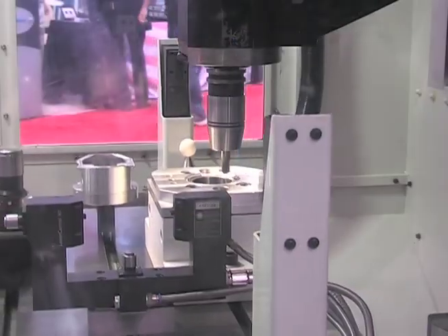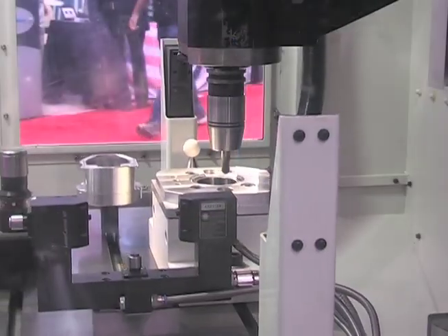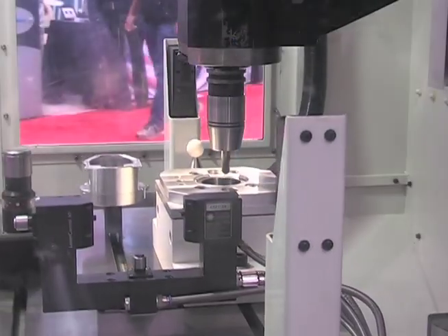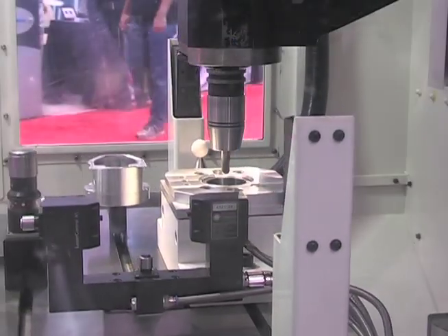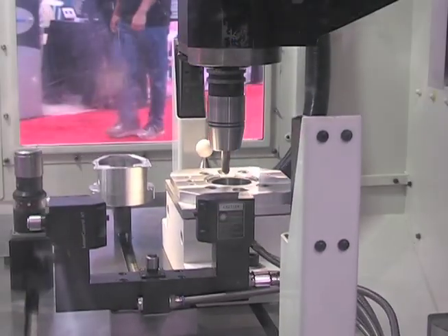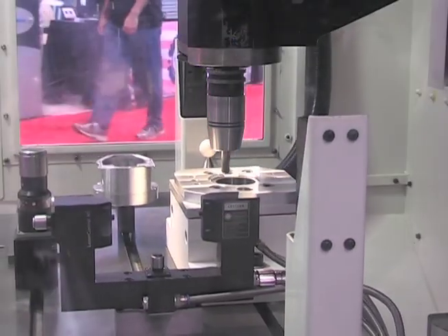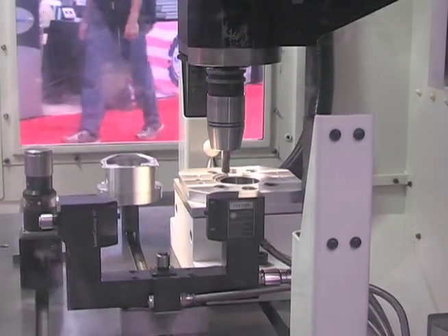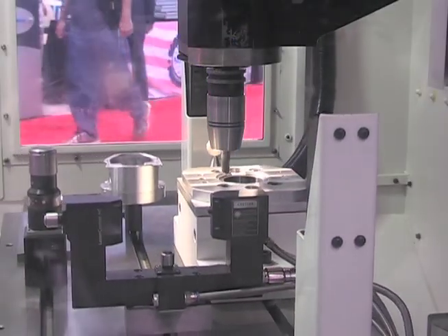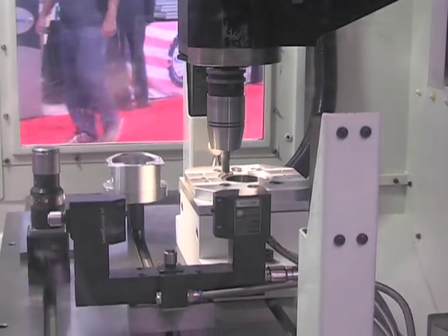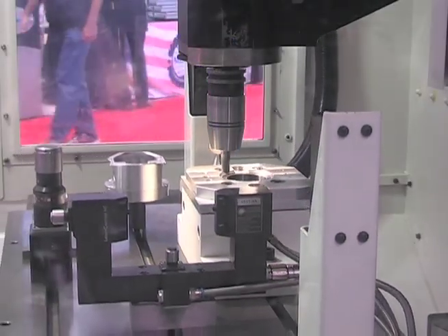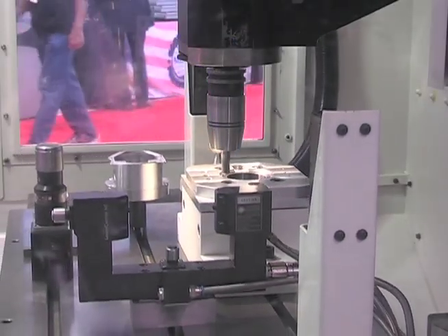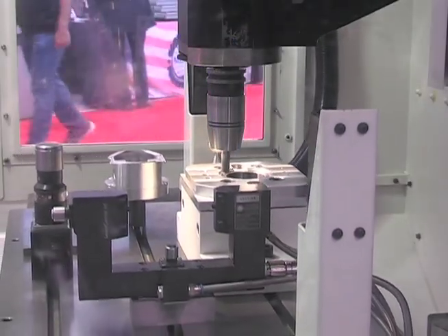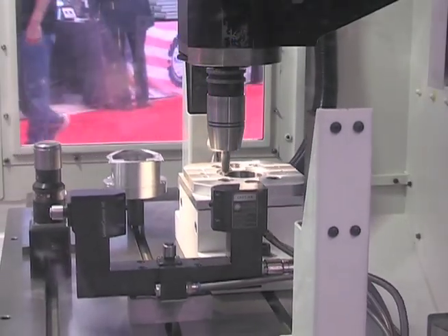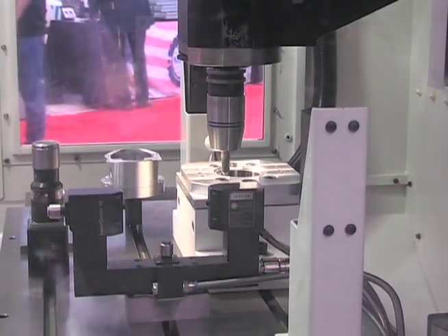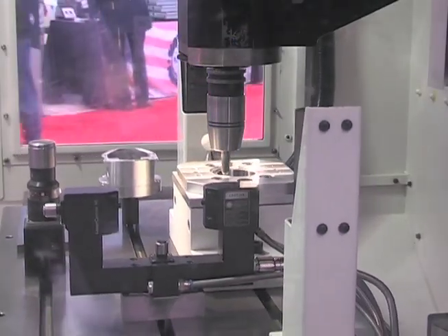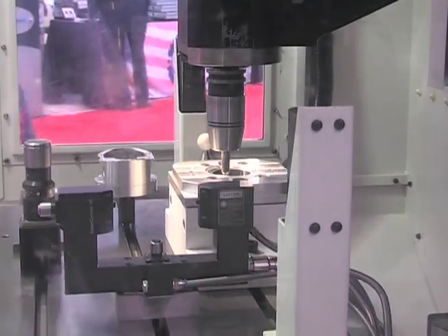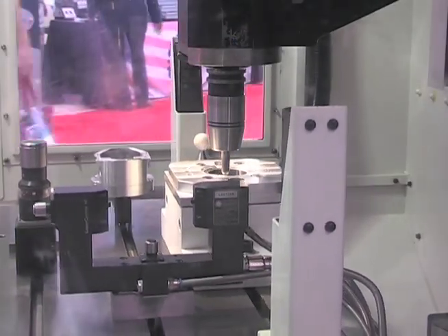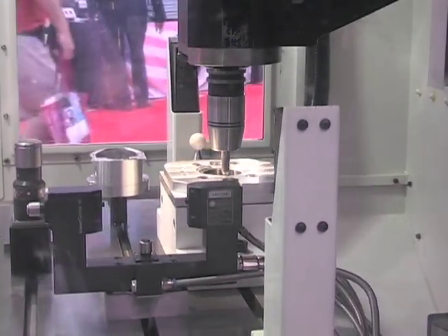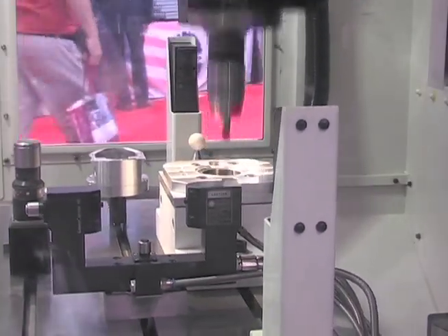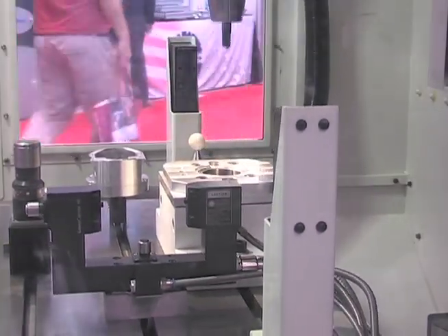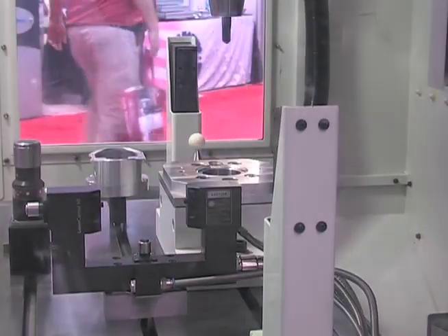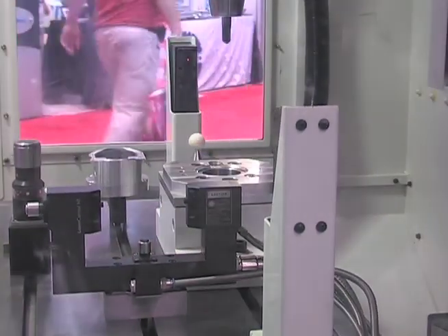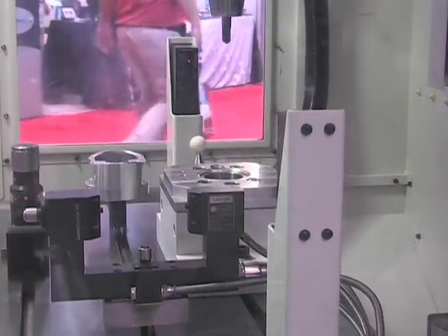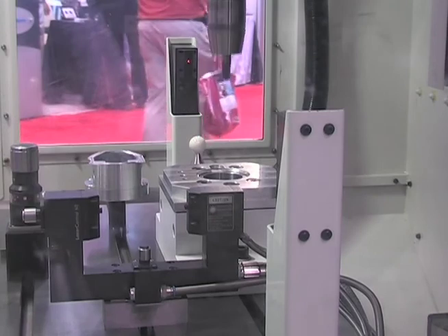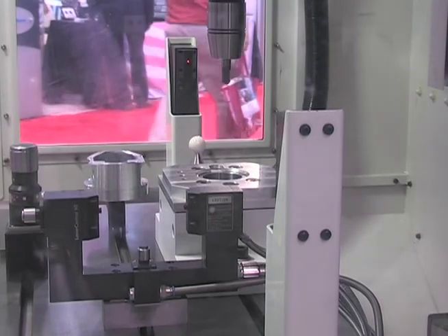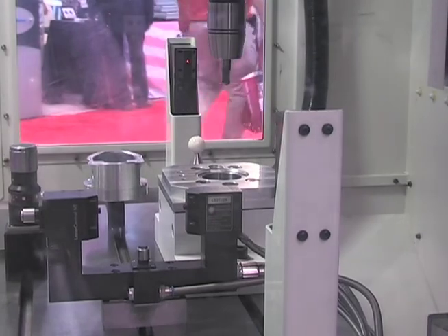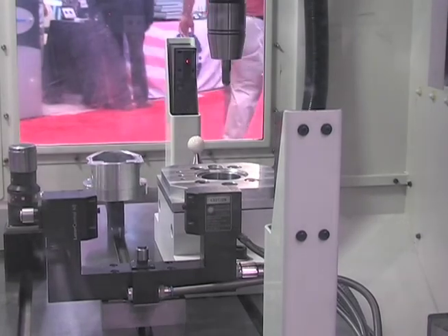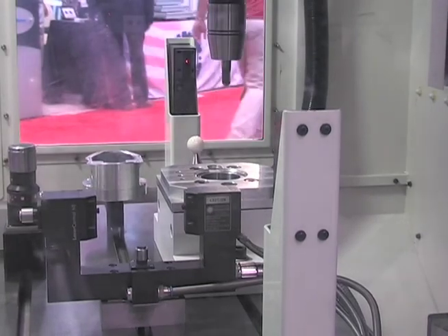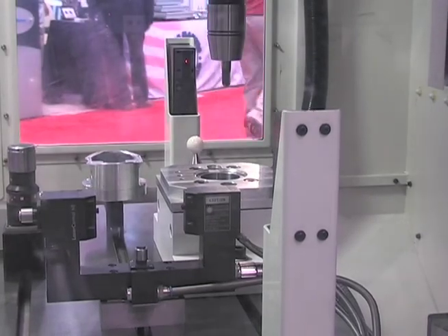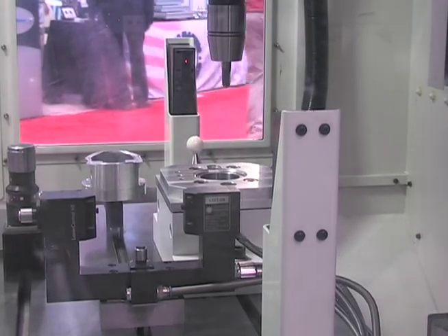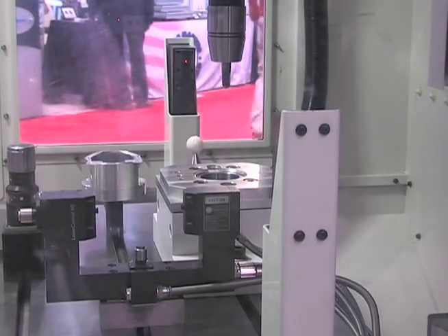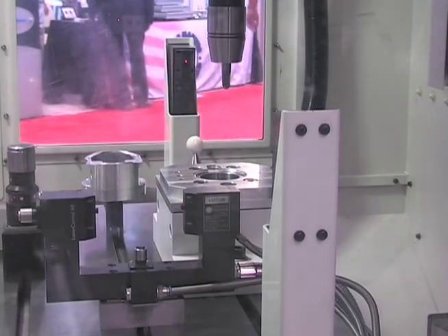In addition to measuring the tool for length and radius, we can also scan the tool for wear, which is what you're seeing right now.